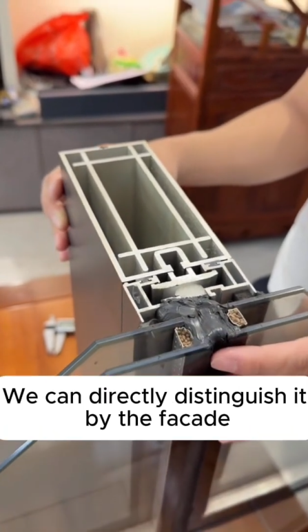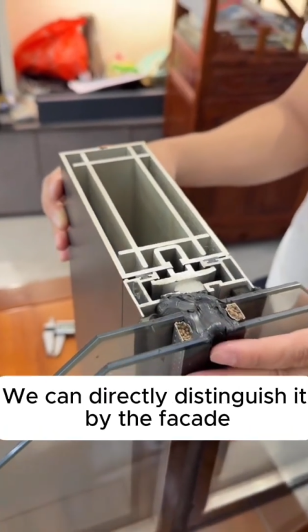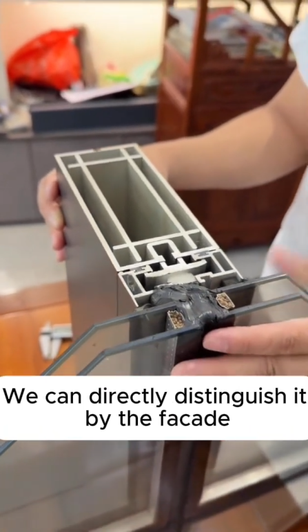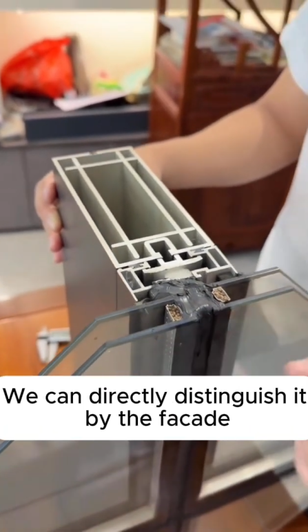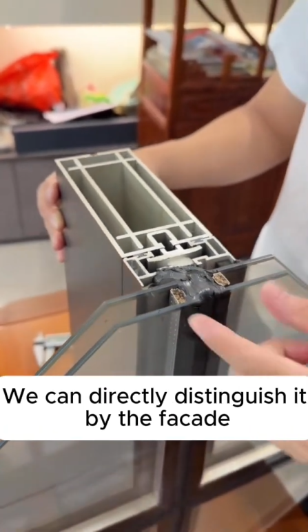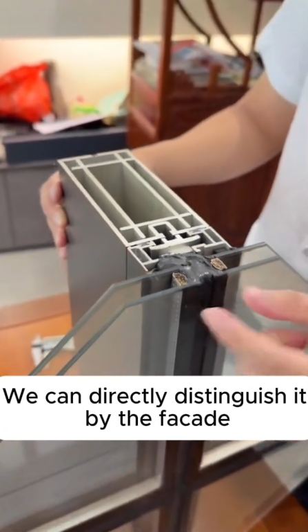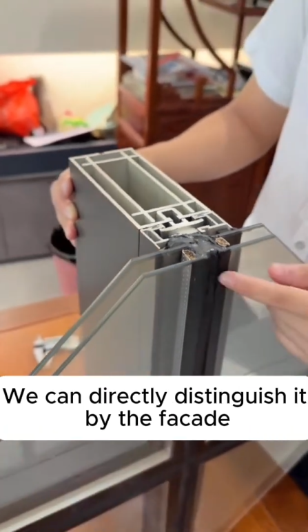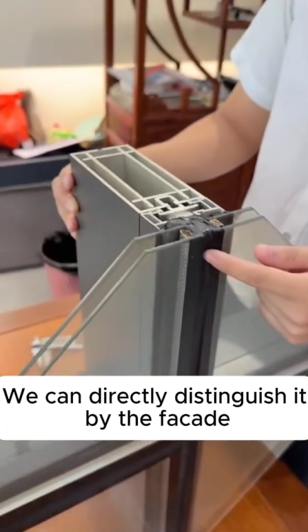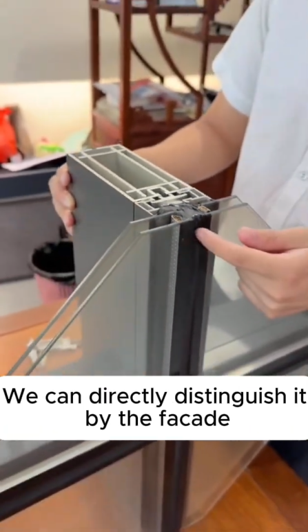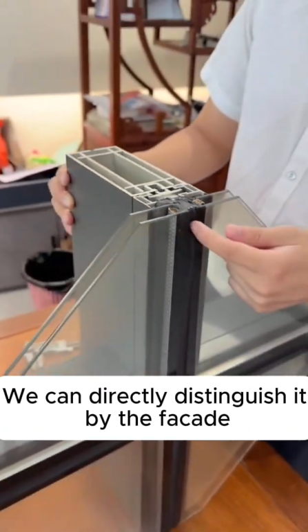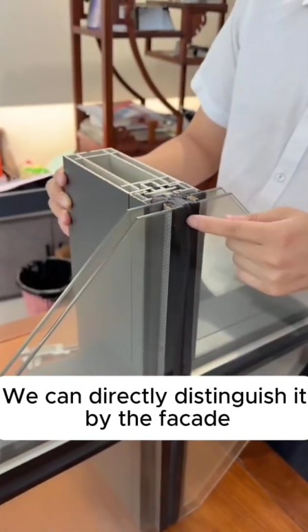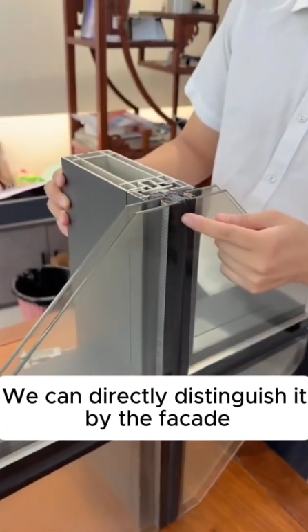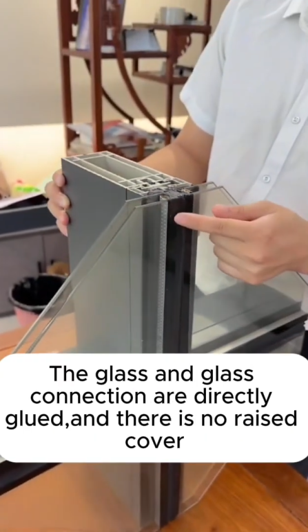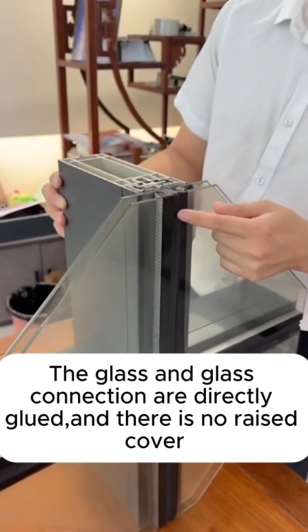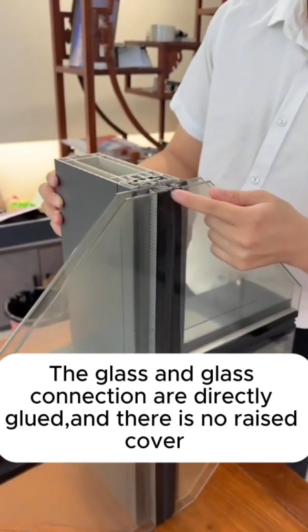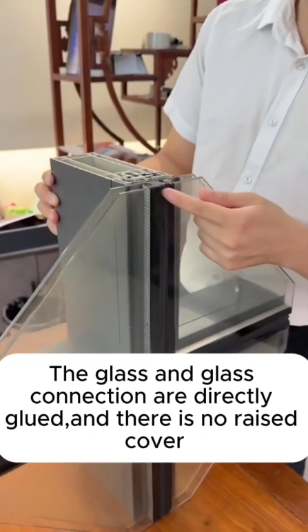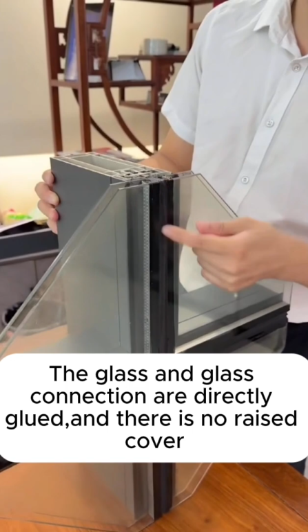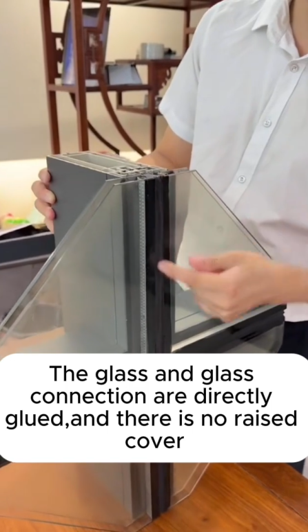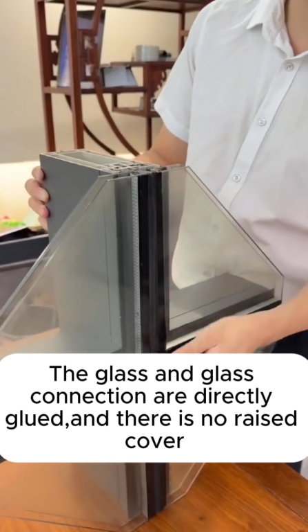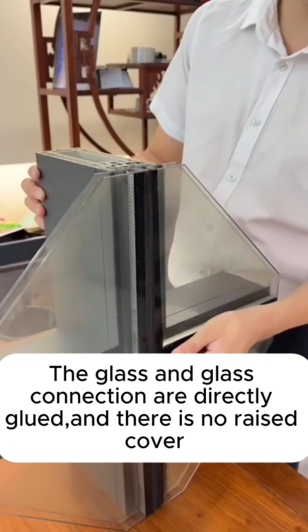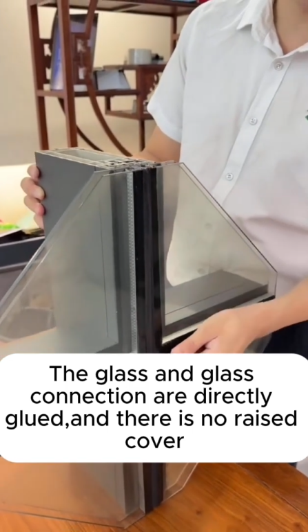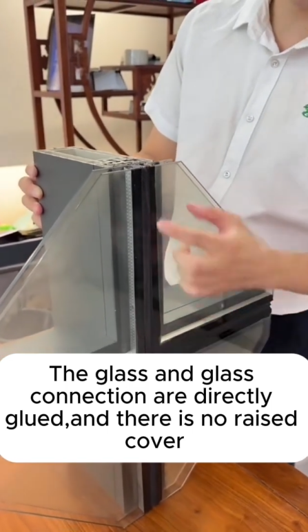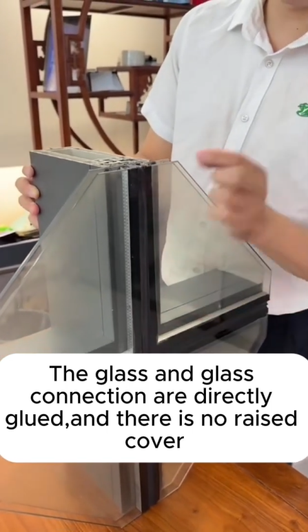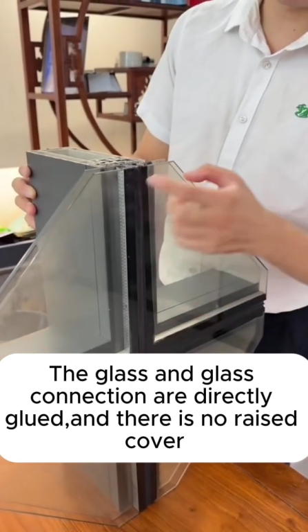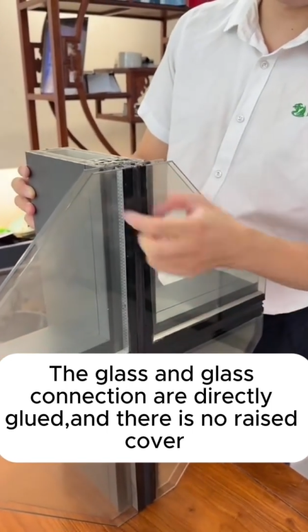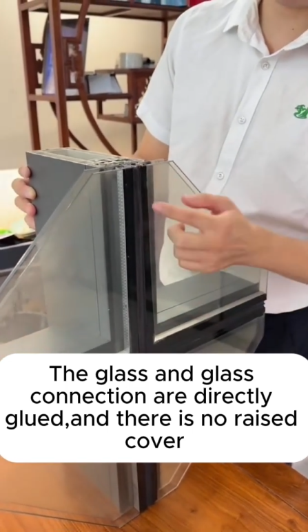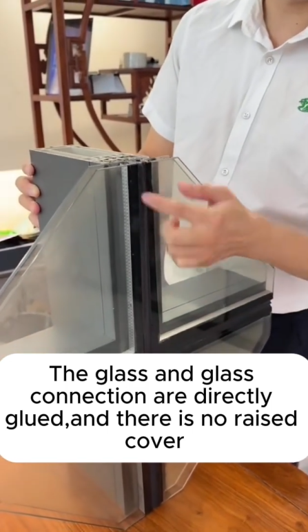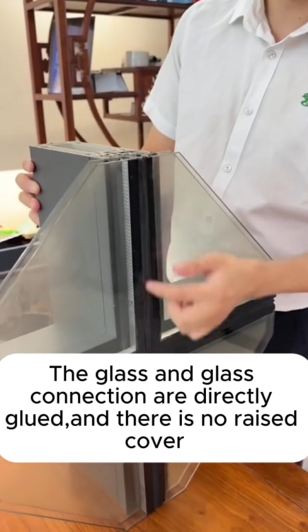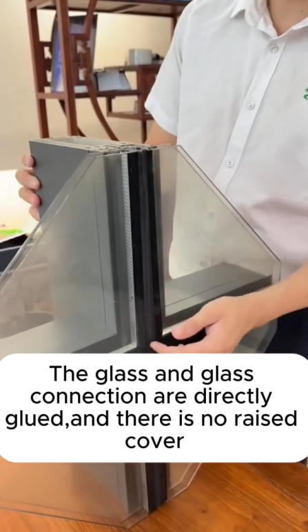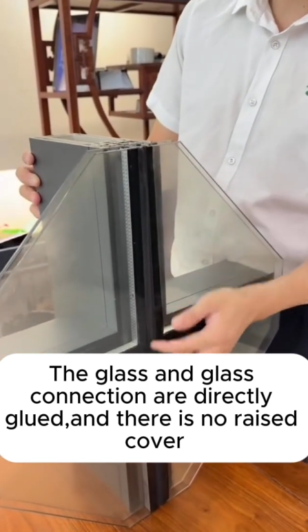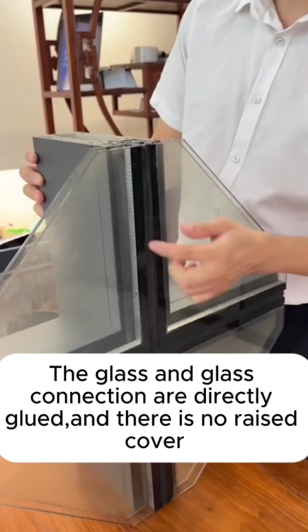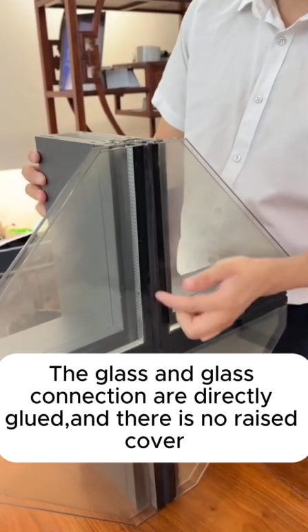We can directly distinguish them by looking at the facade. For hidden frame, the glass-to-glass connection is directly glued, and there is no raised cover.